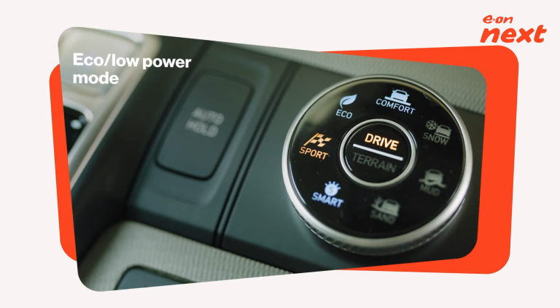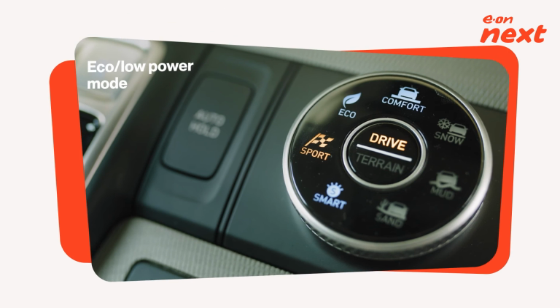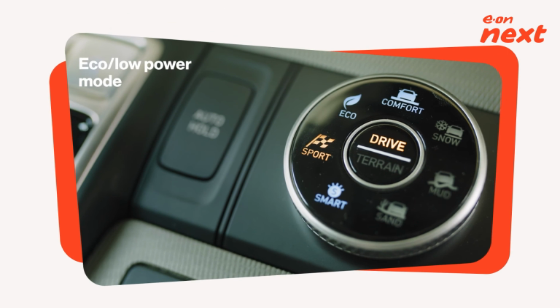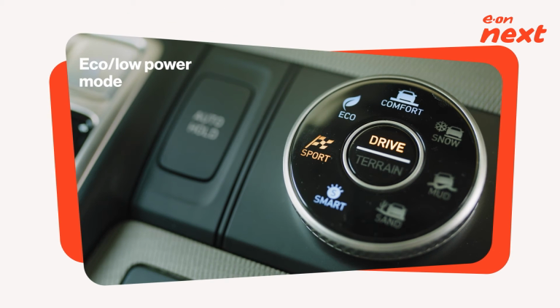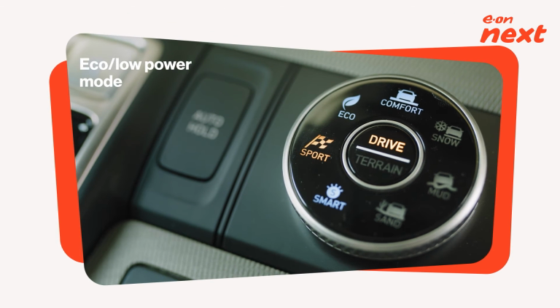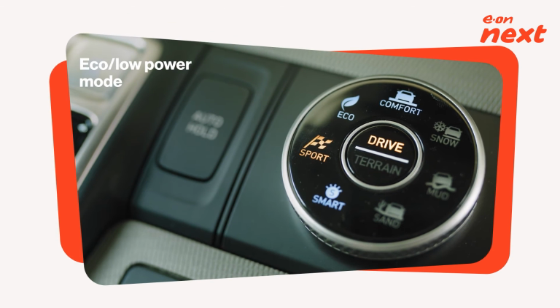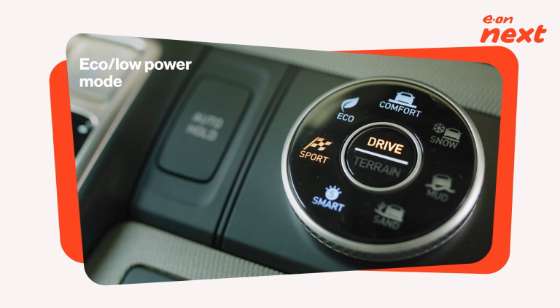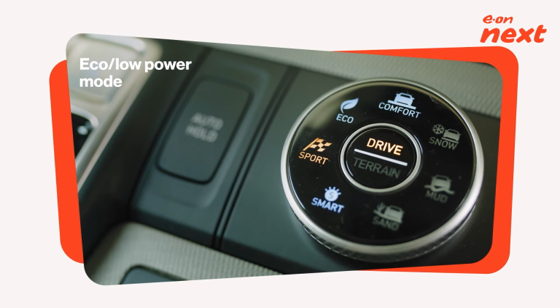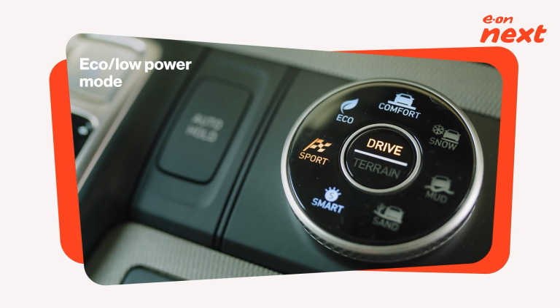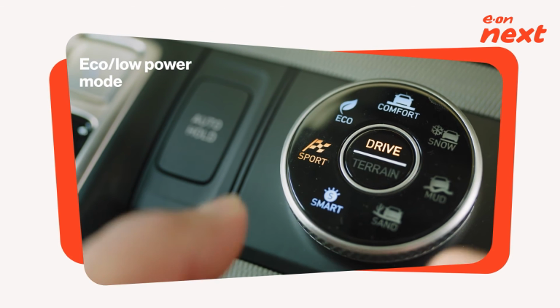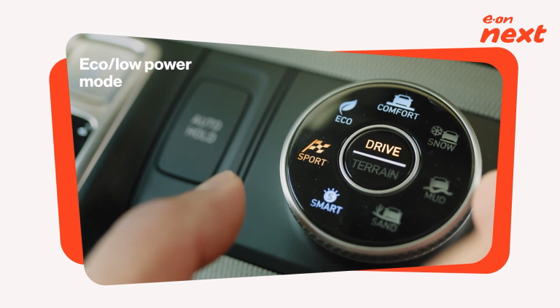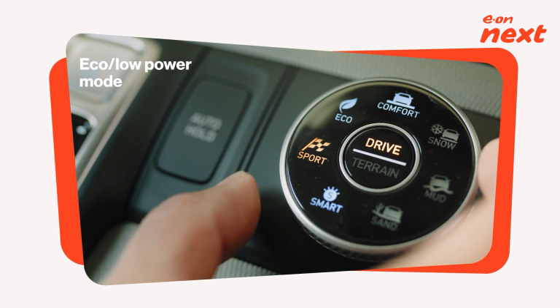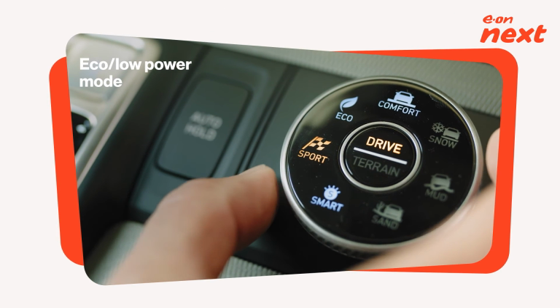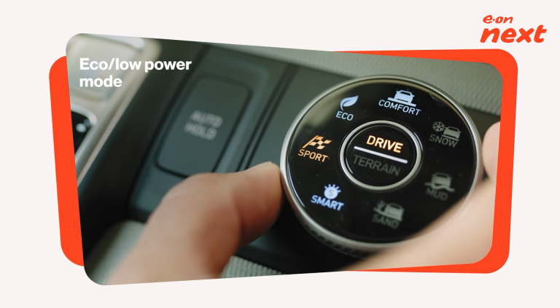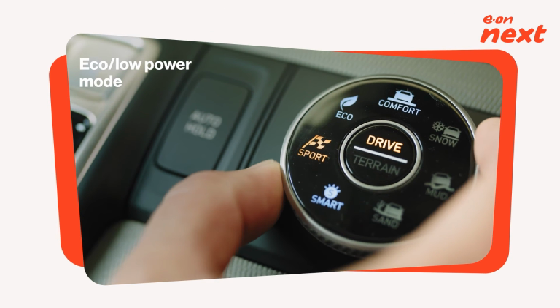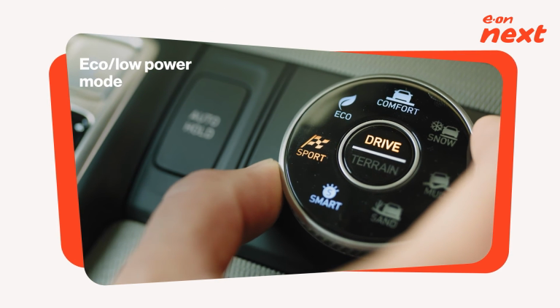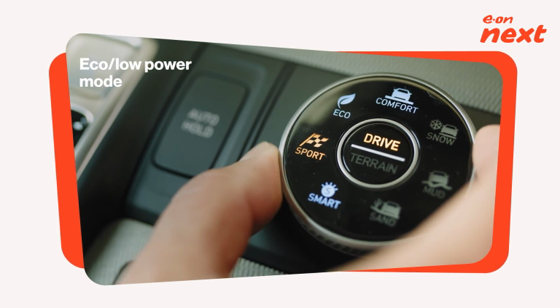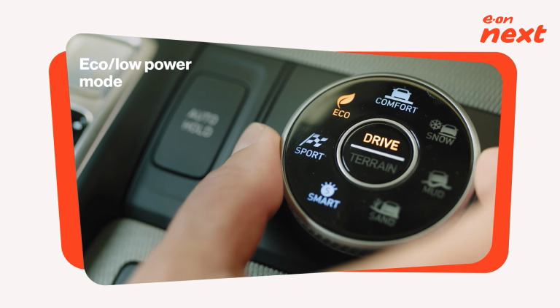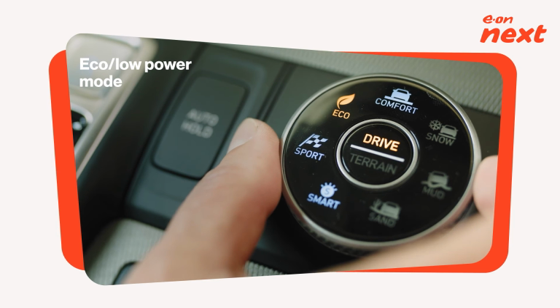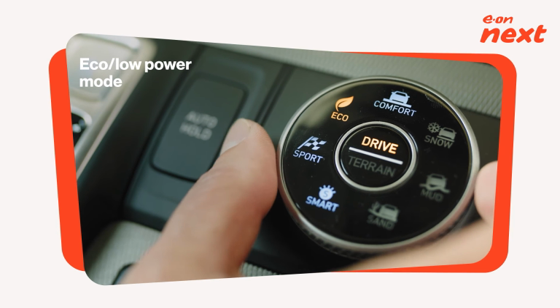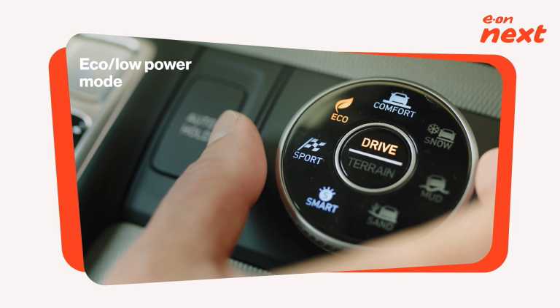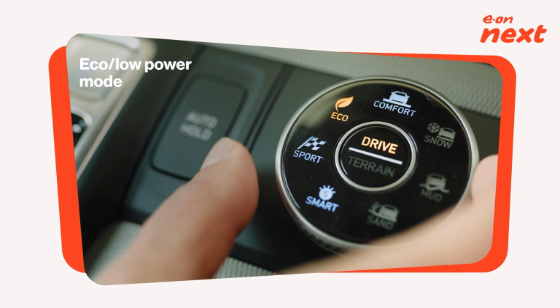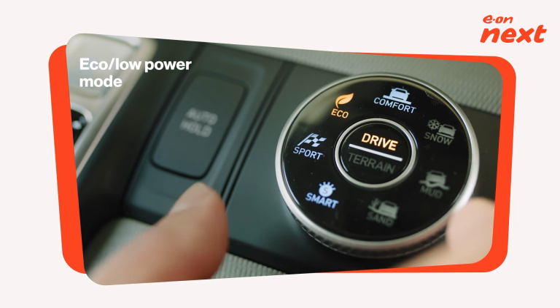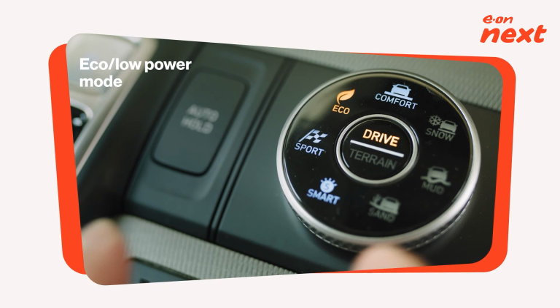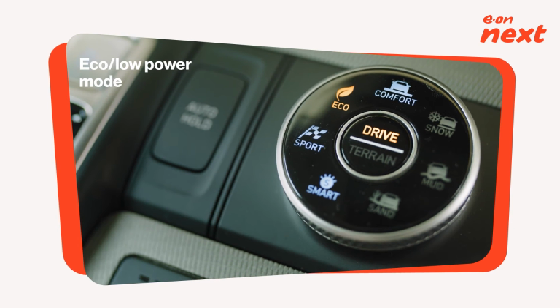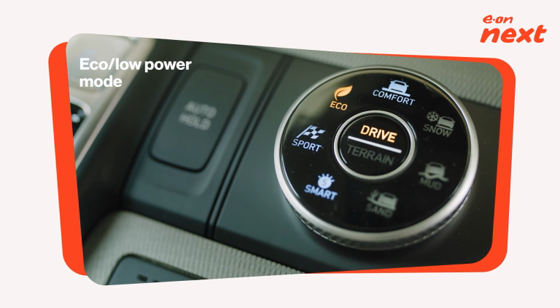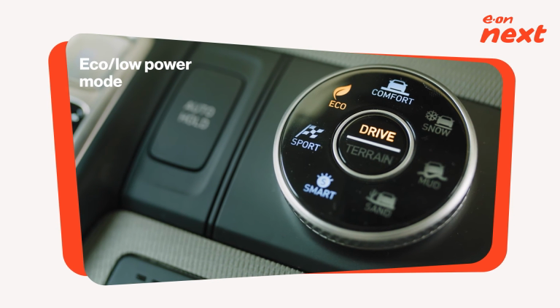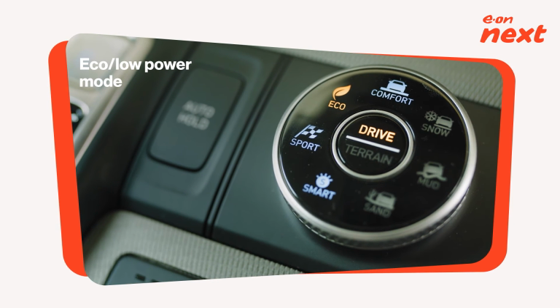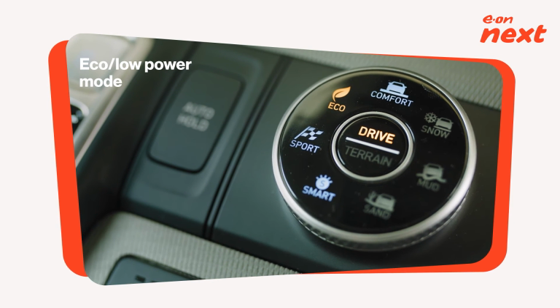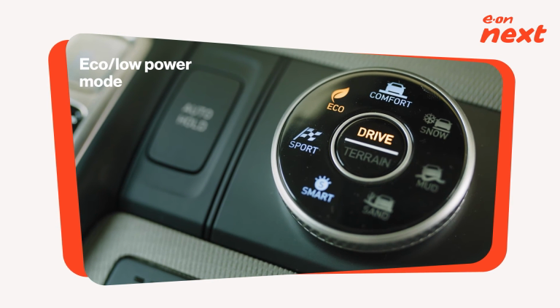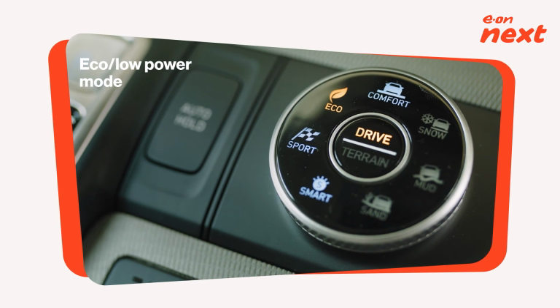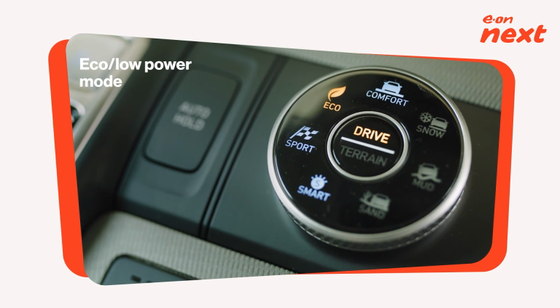Always try driving in eco or low power mode, which is just like turning your screen brightness down on your phone to get a bit more time.